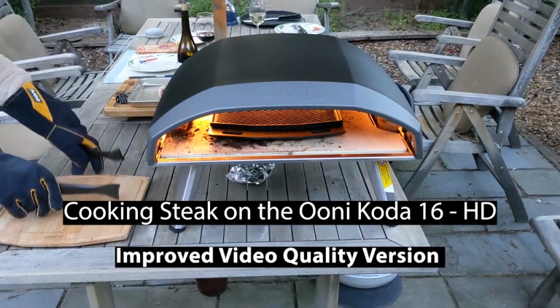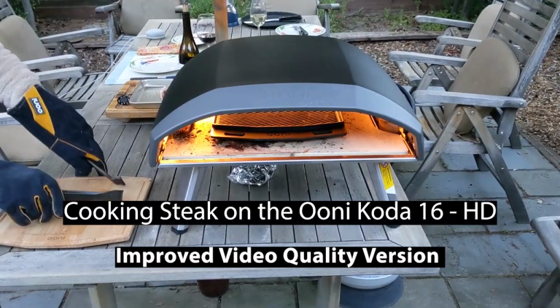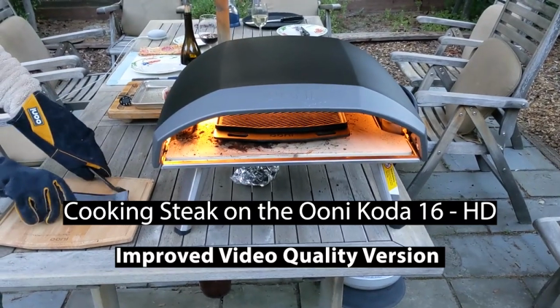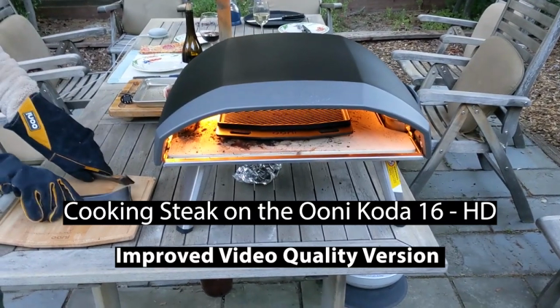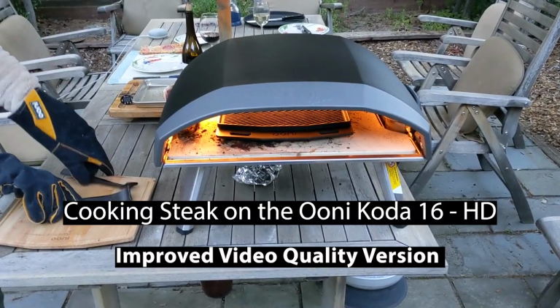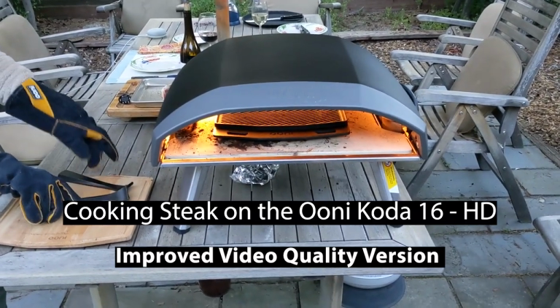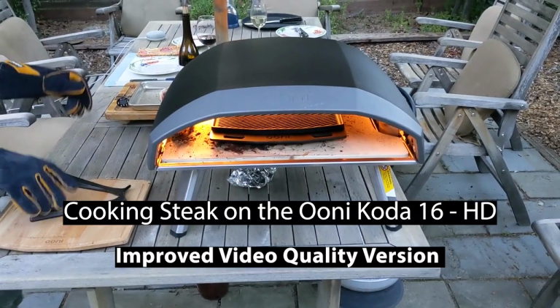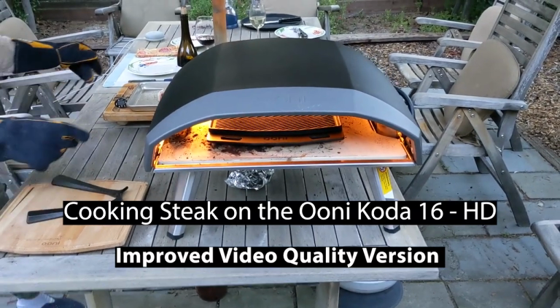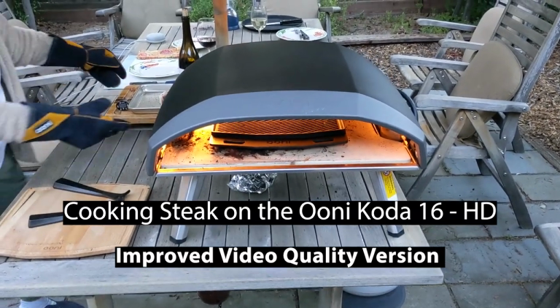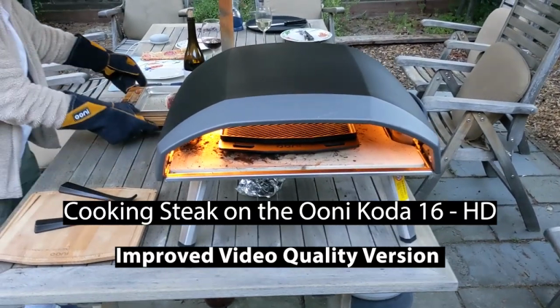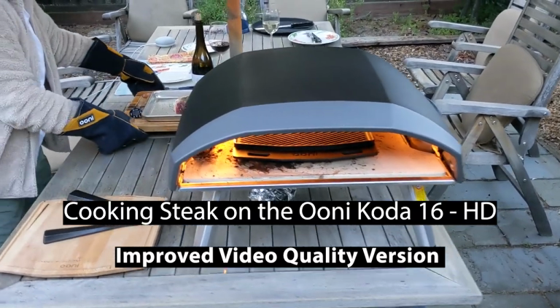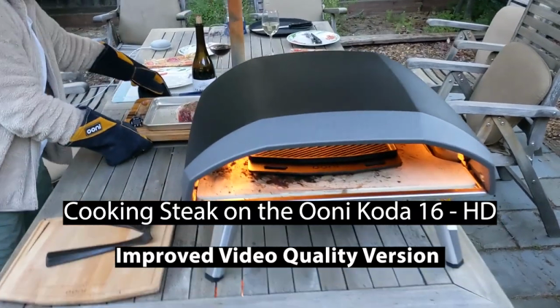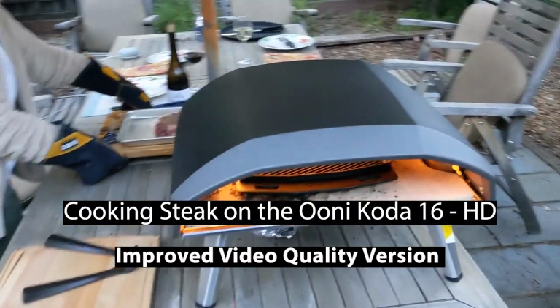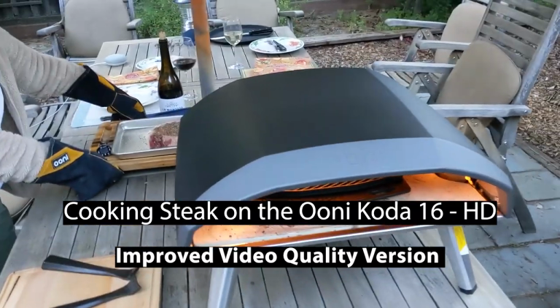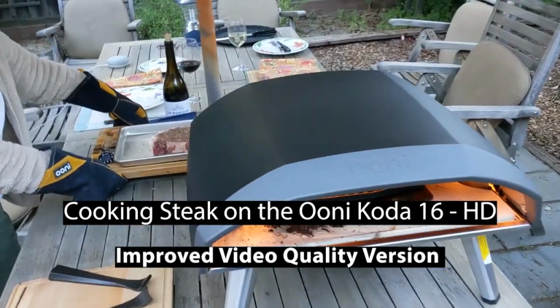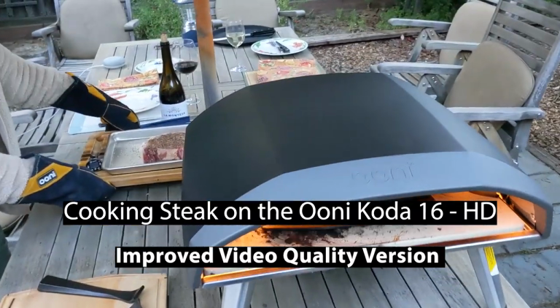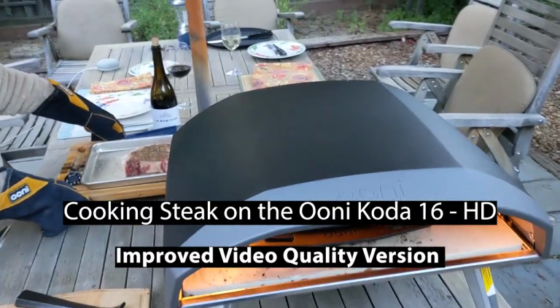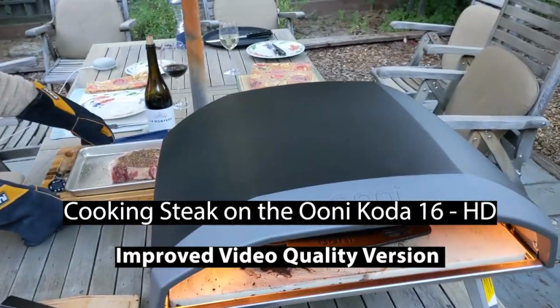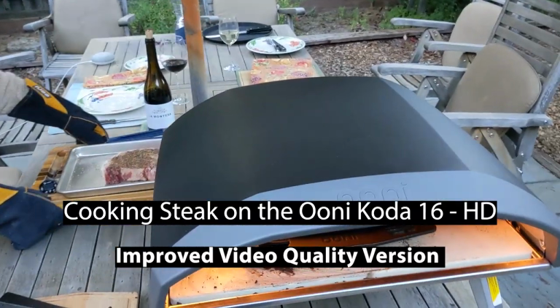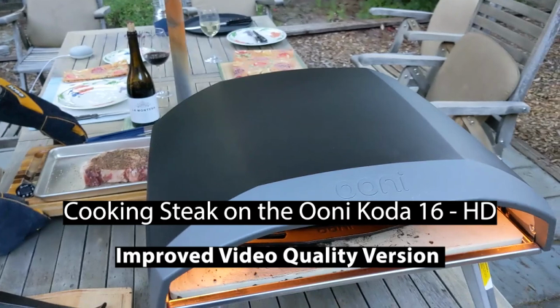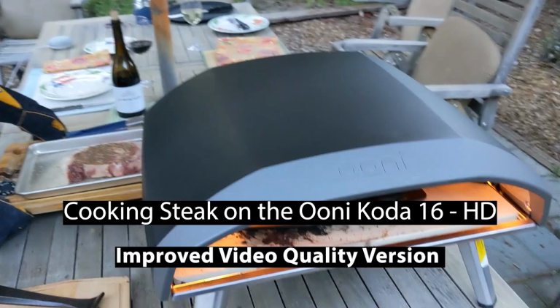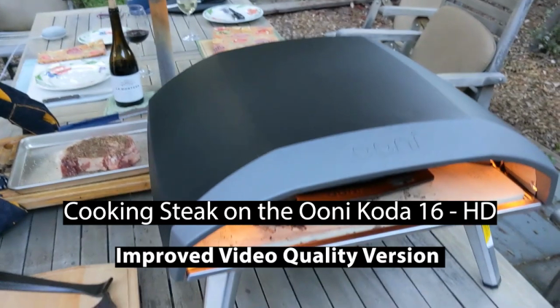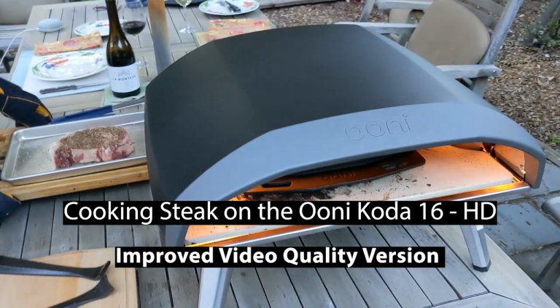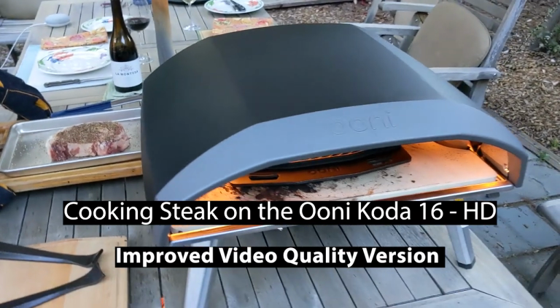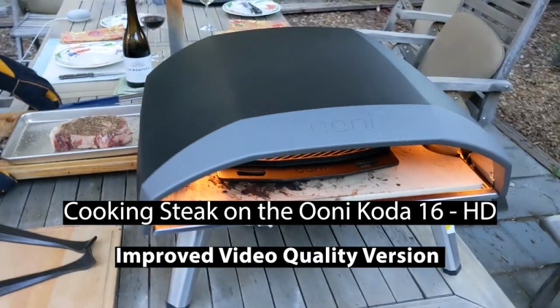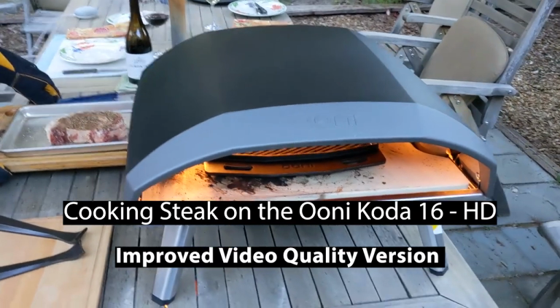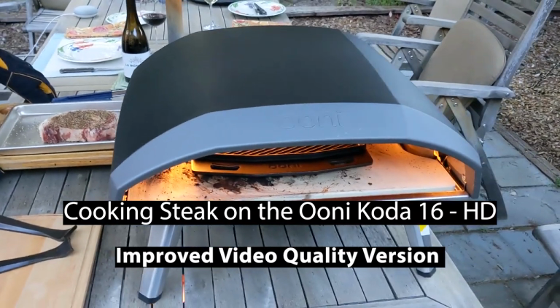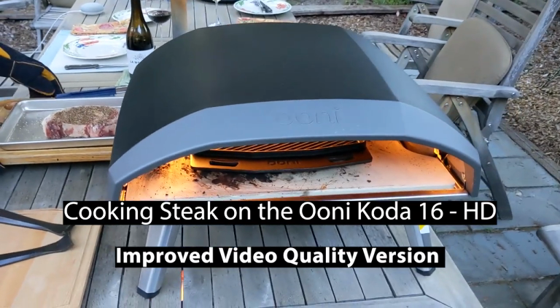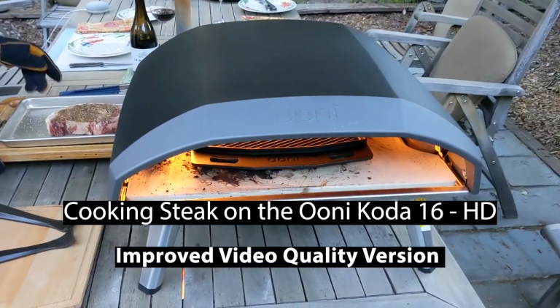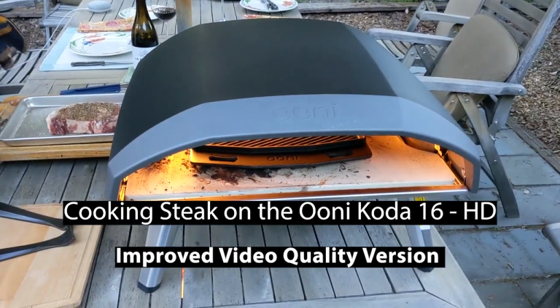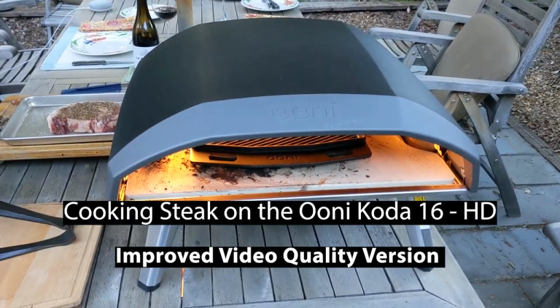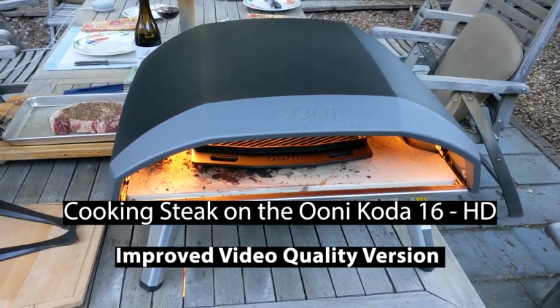Hi, welcome to our channel. I'm Bill and this is Lori over here to my left.